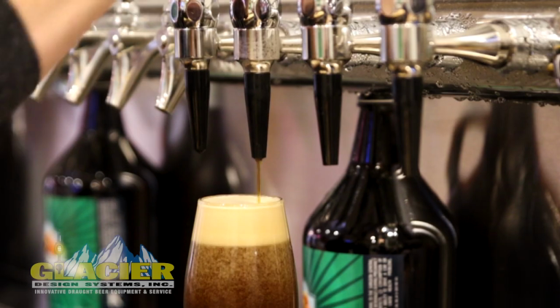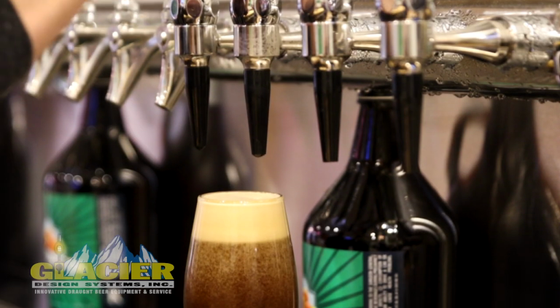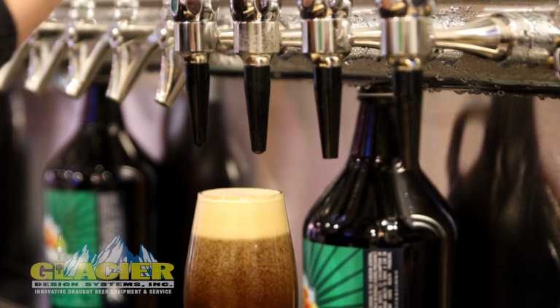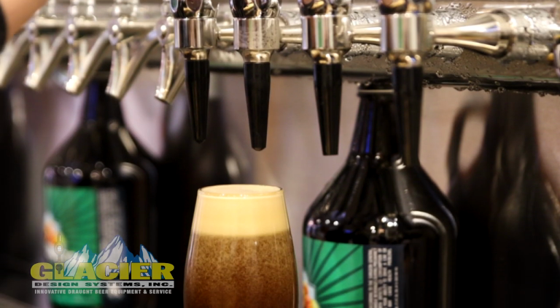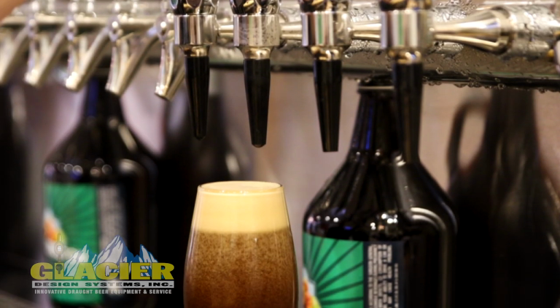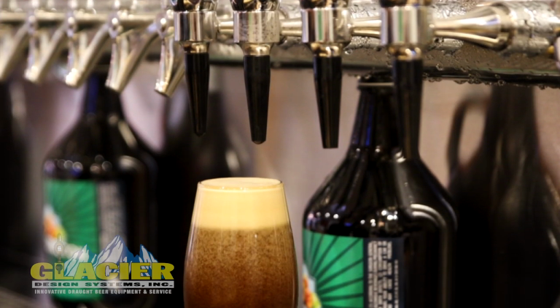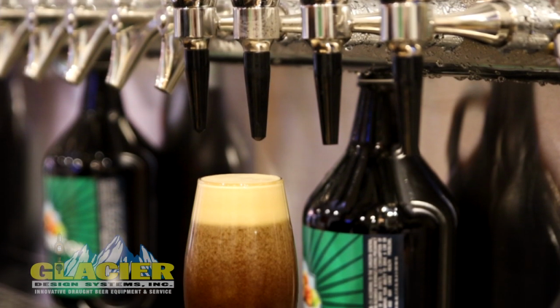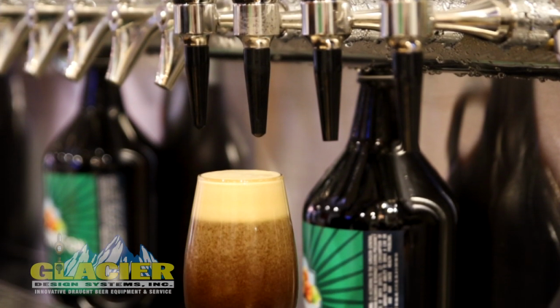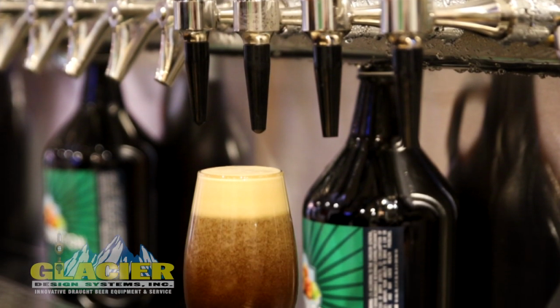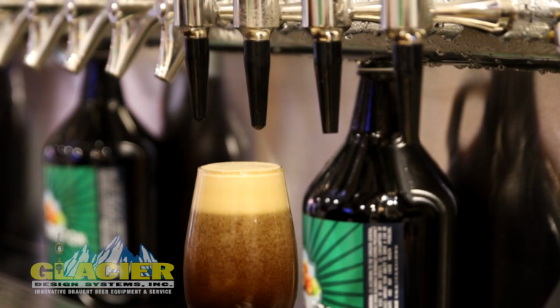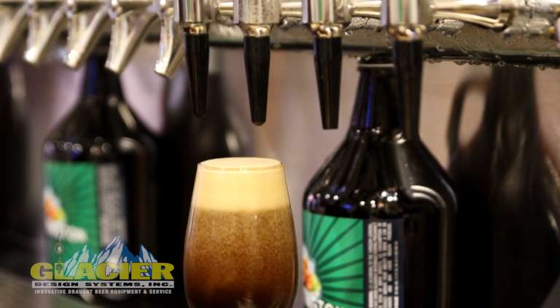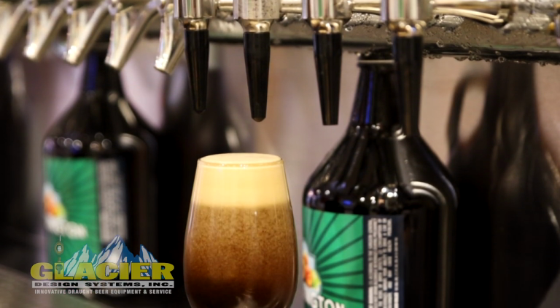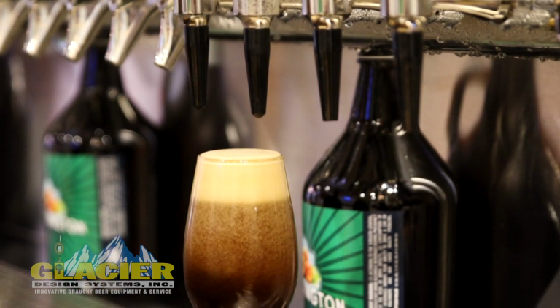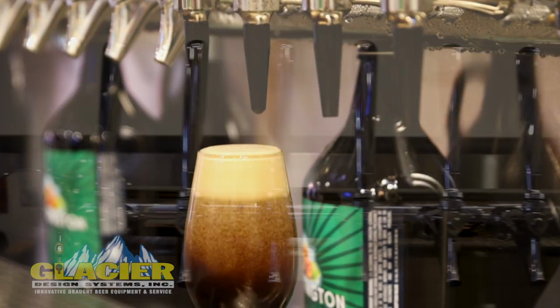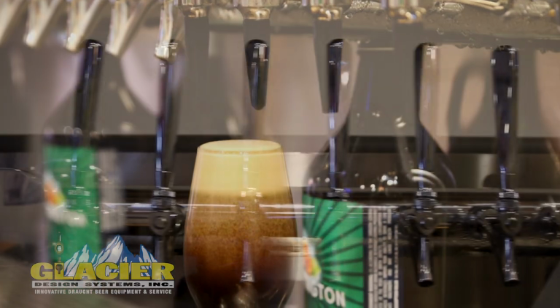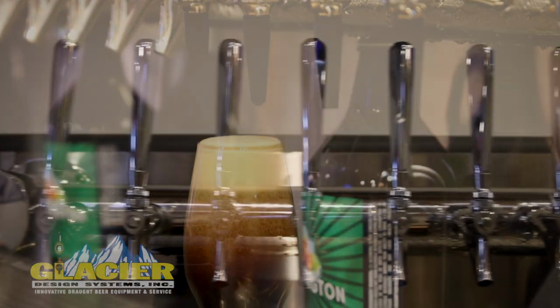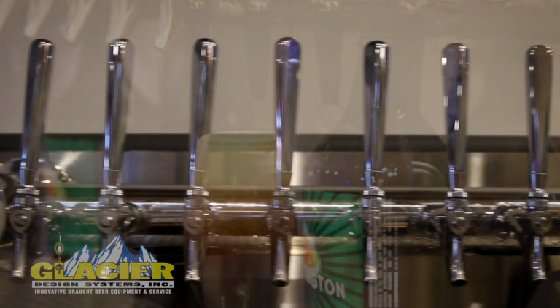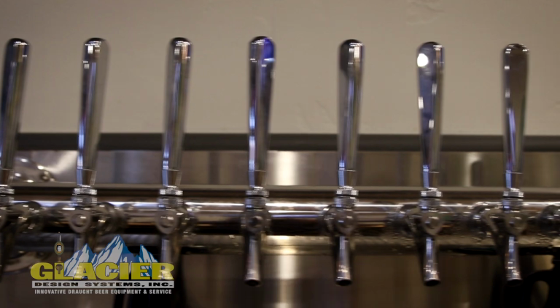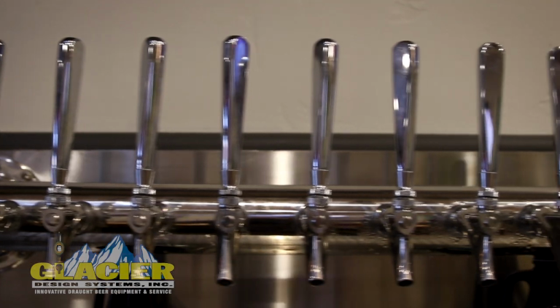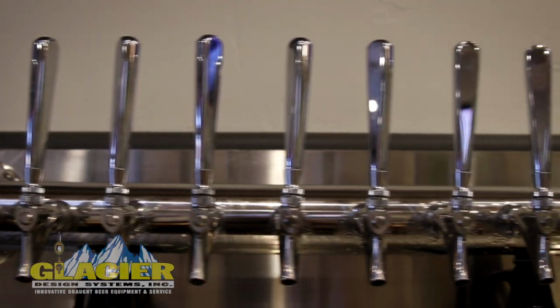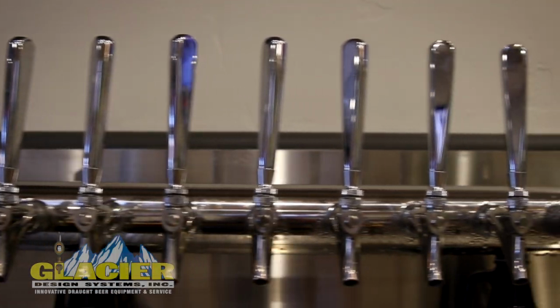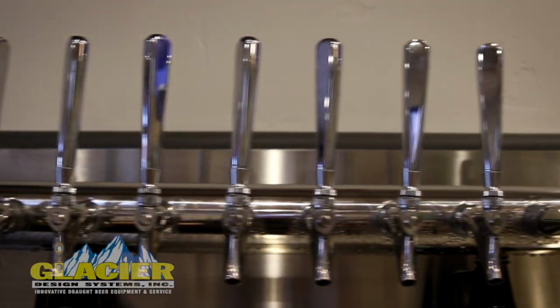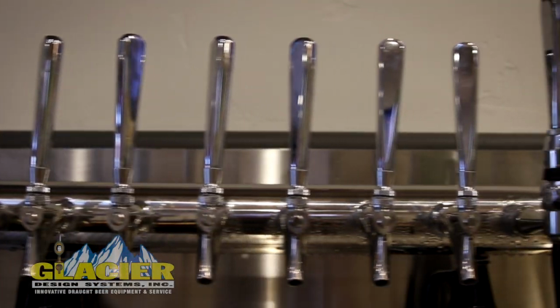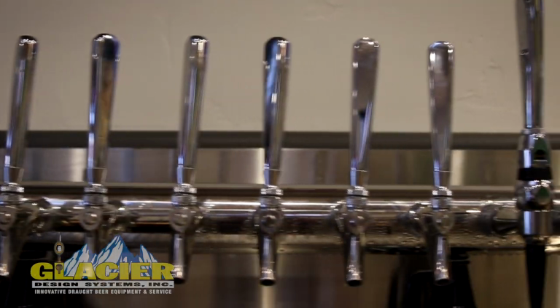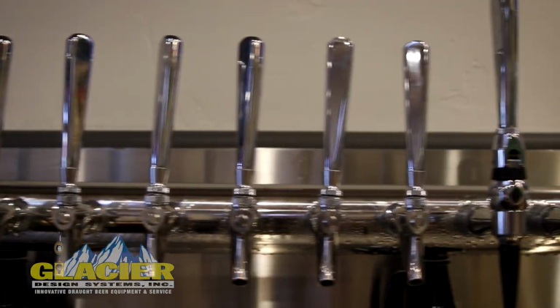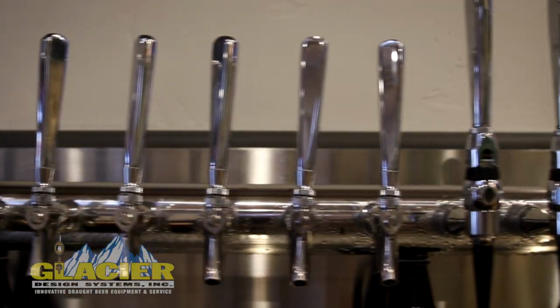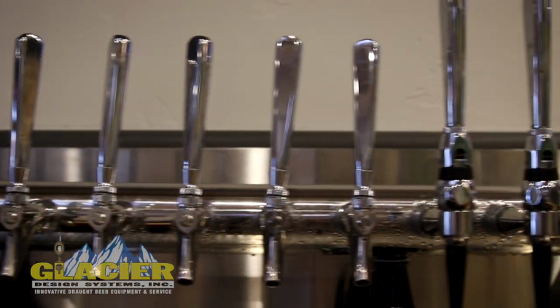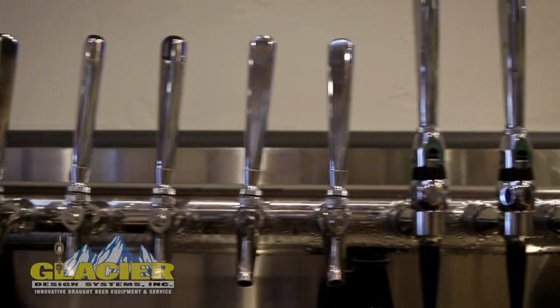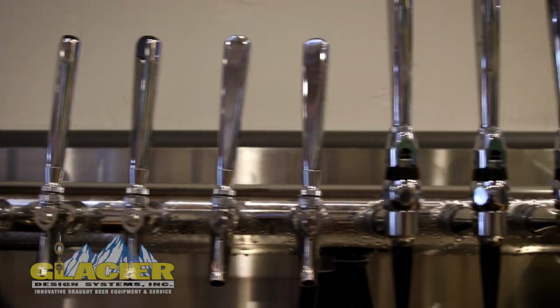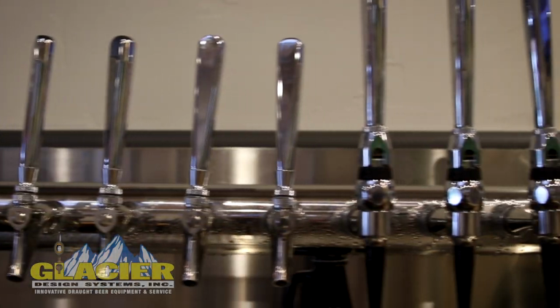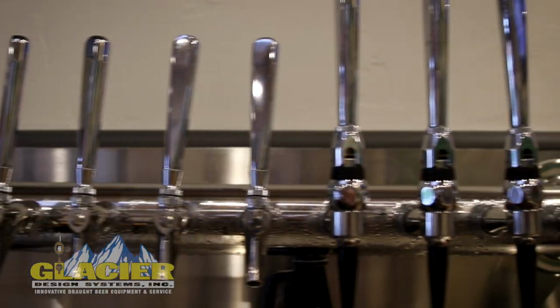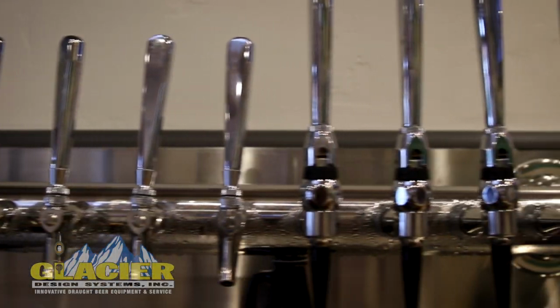Loving it. Everyone's been really happy. Some of the initial comments were they were surprised how many taps we had.